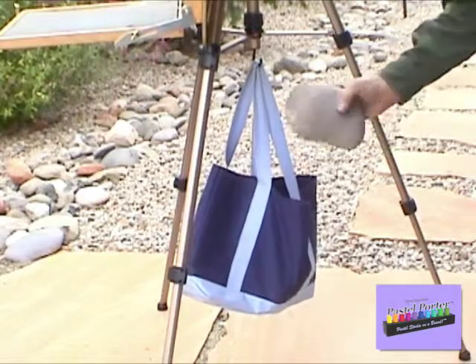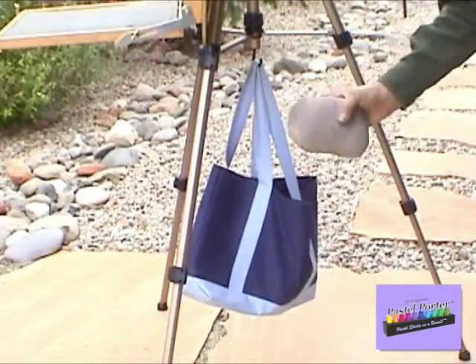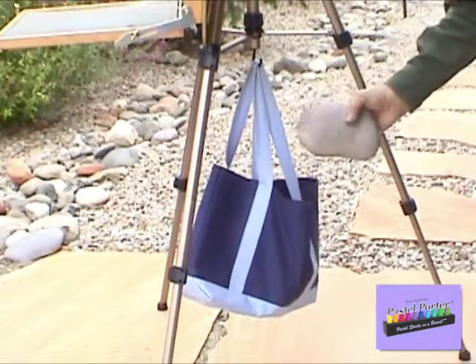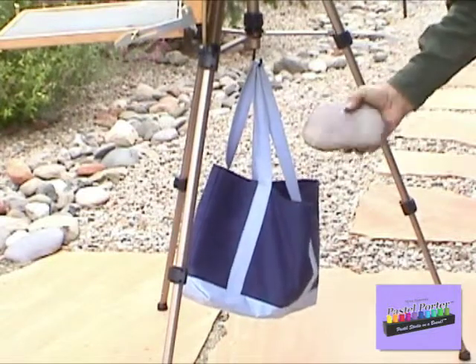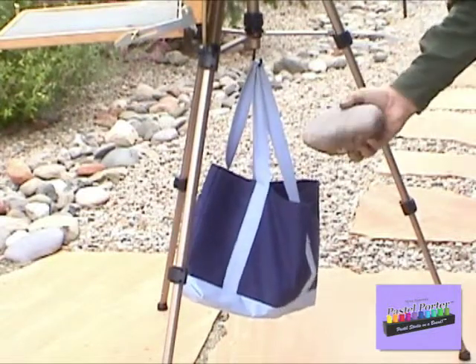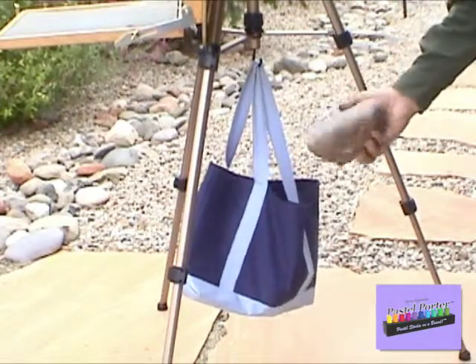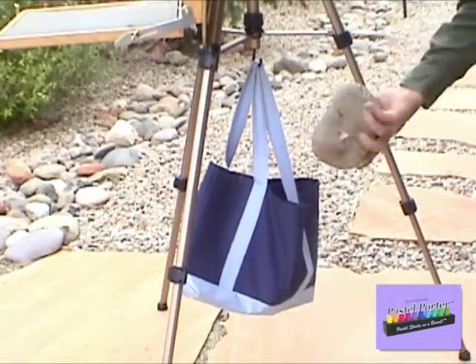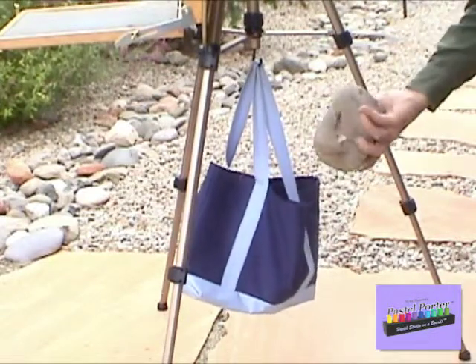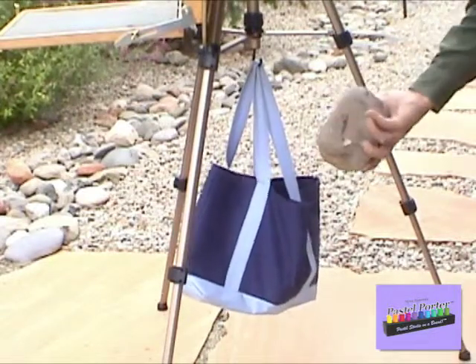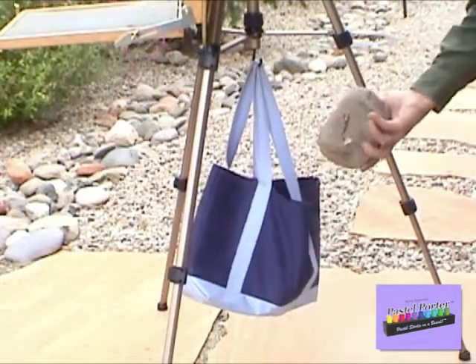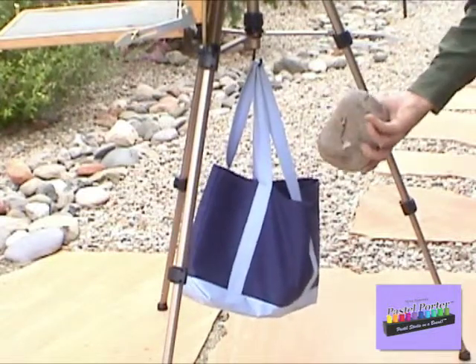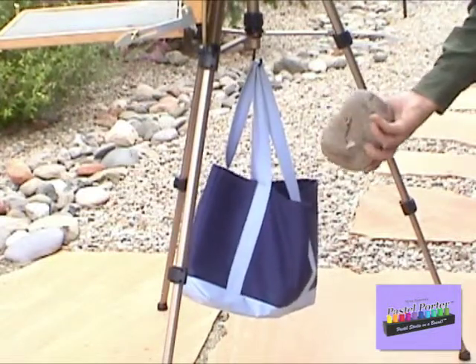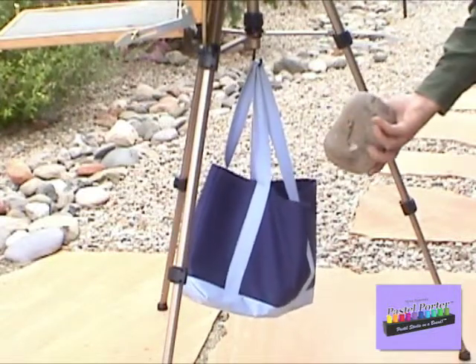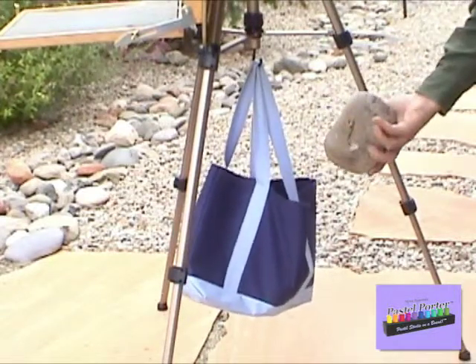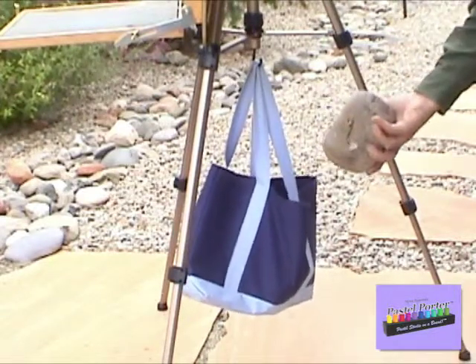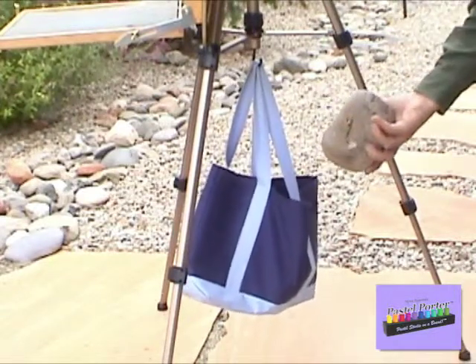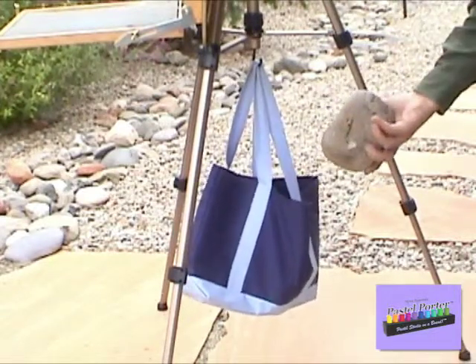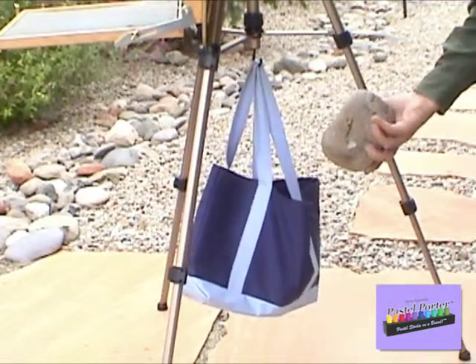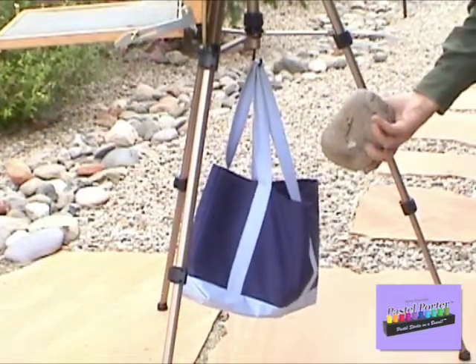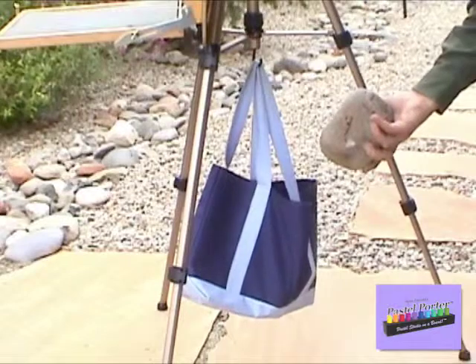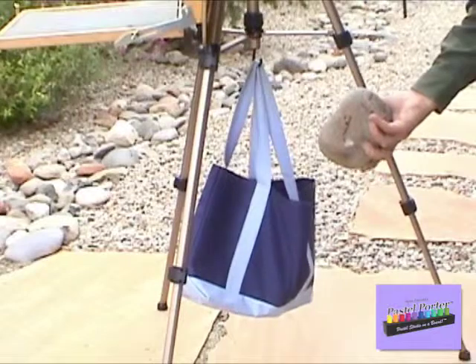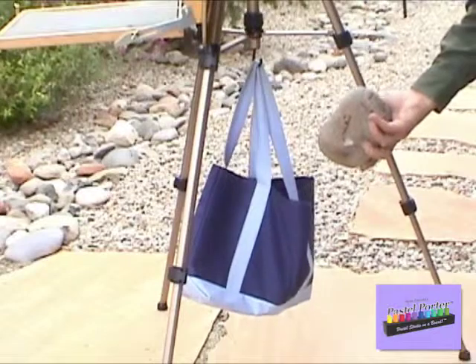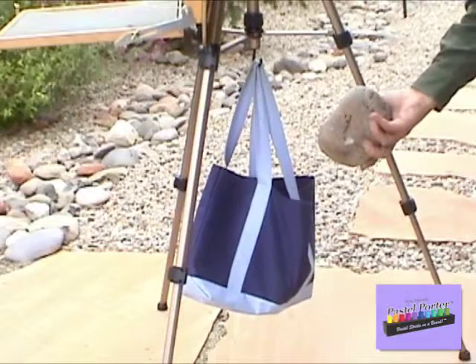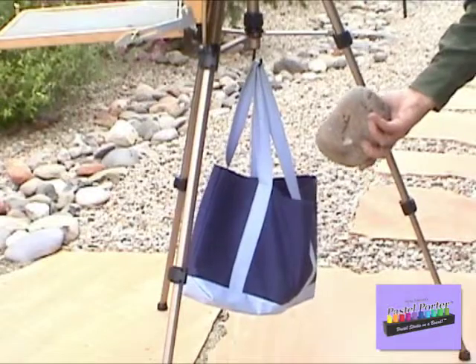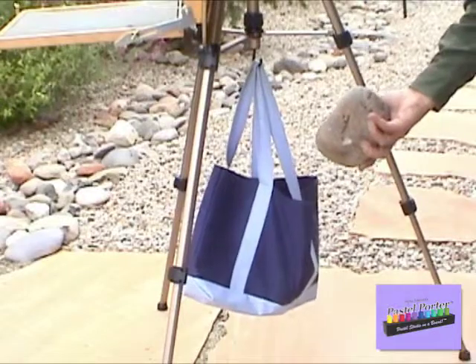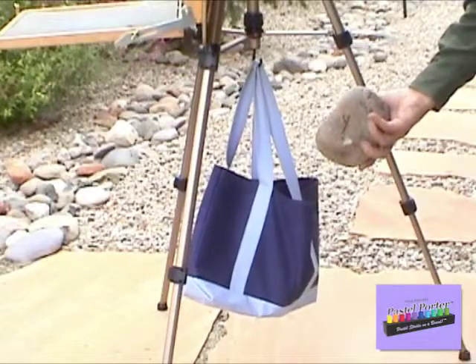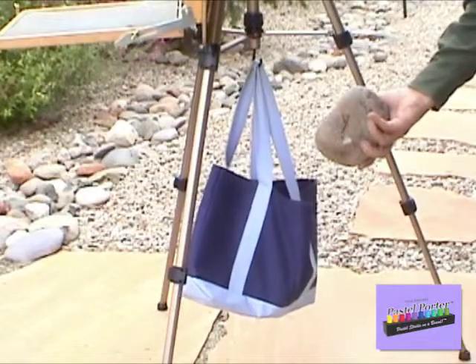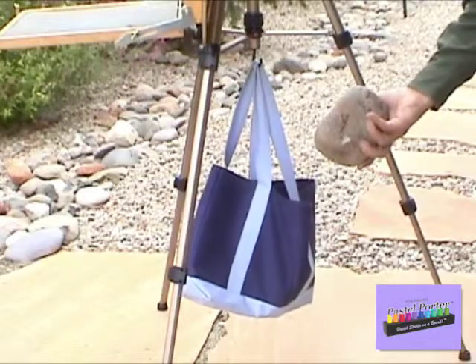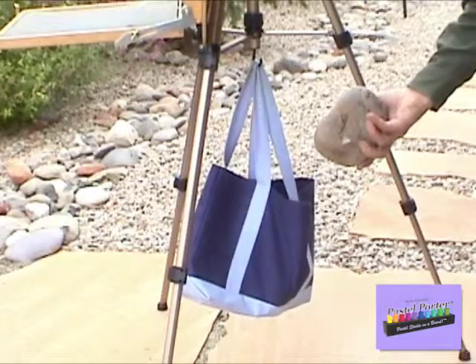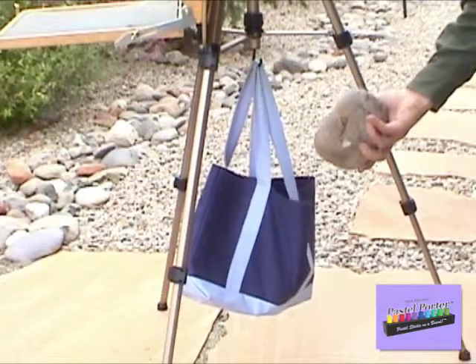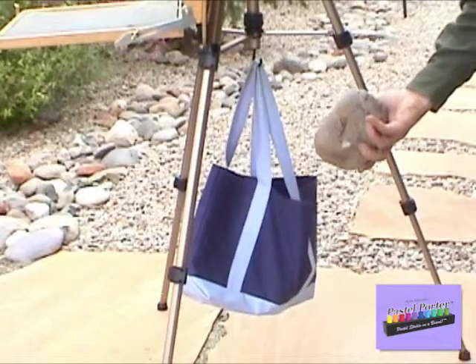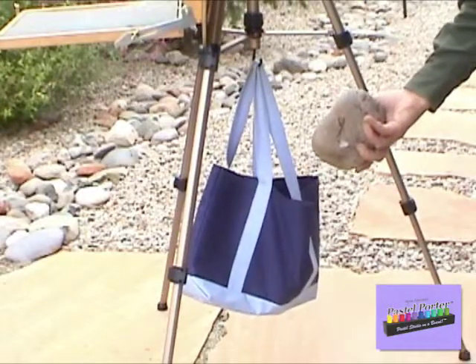Never leave your easel and pastel porter unattended, especially in windy conditions.